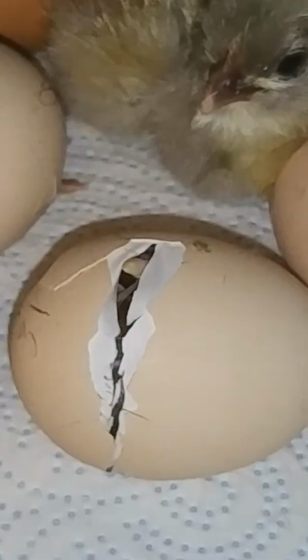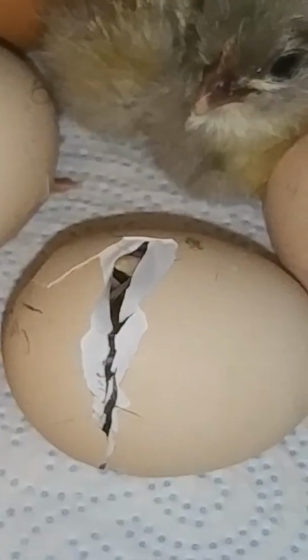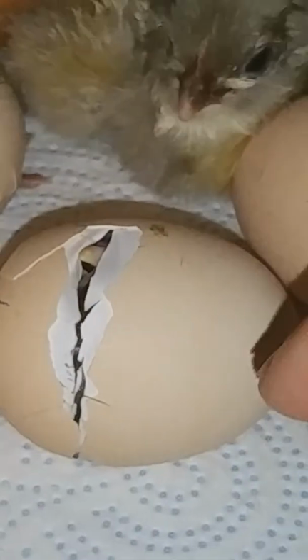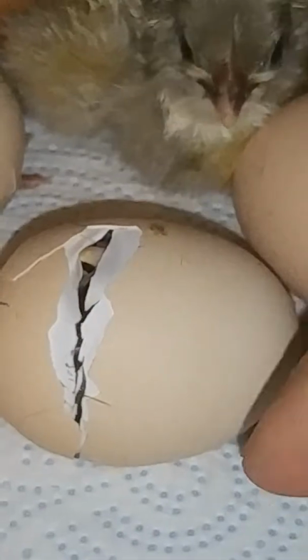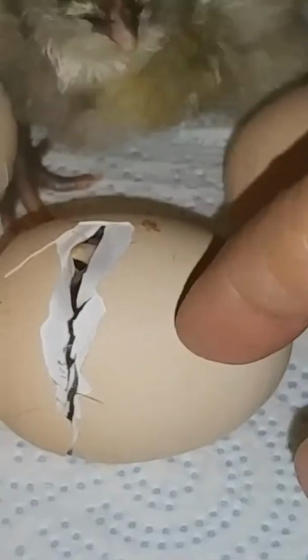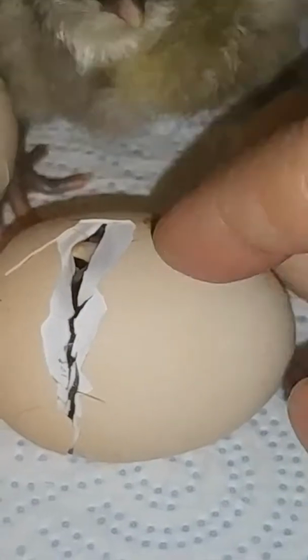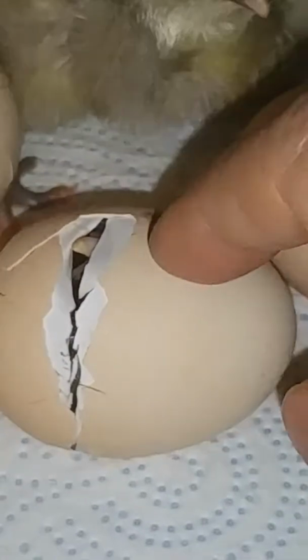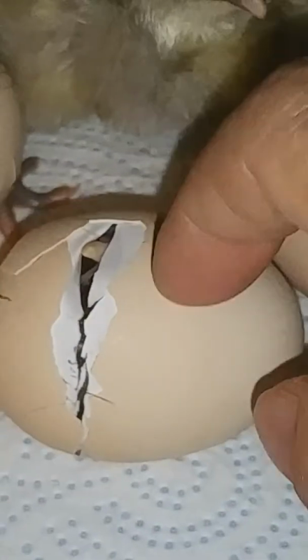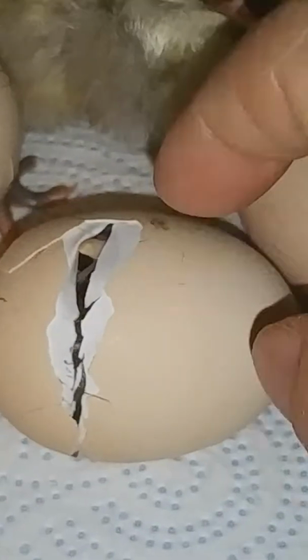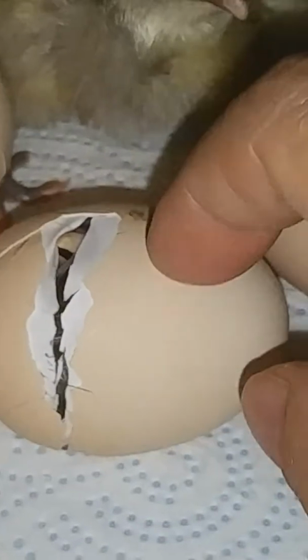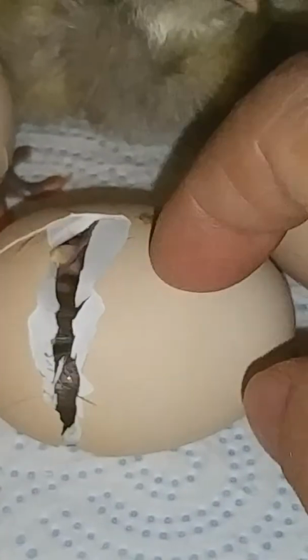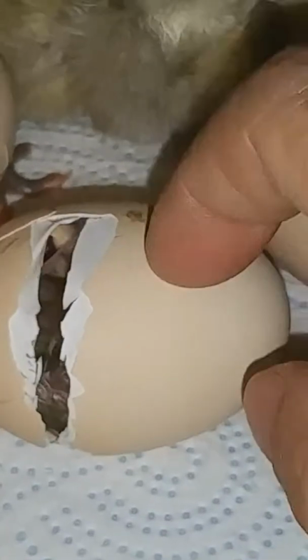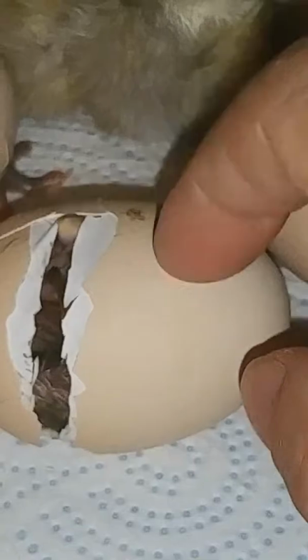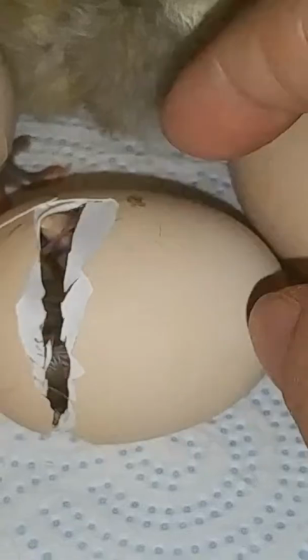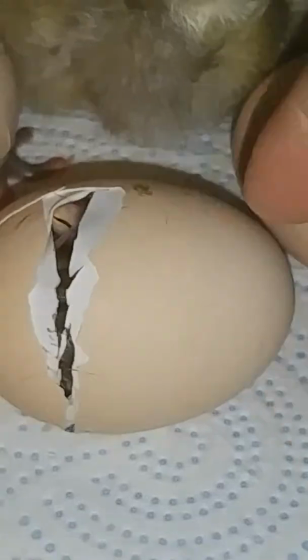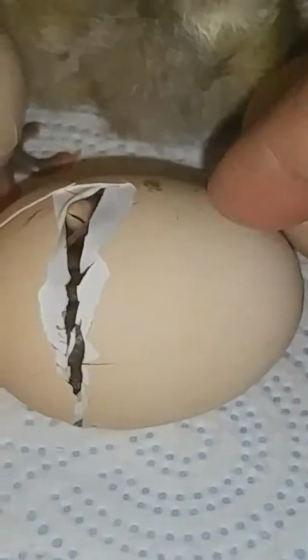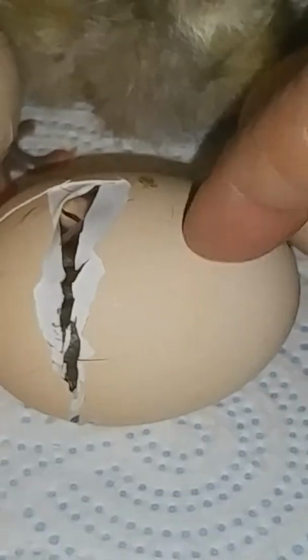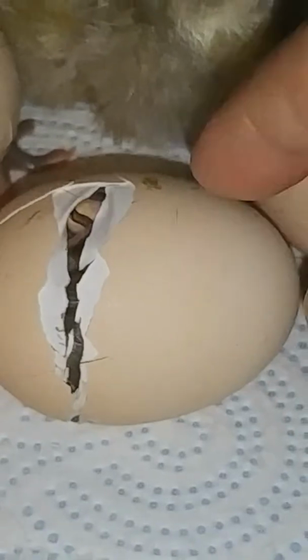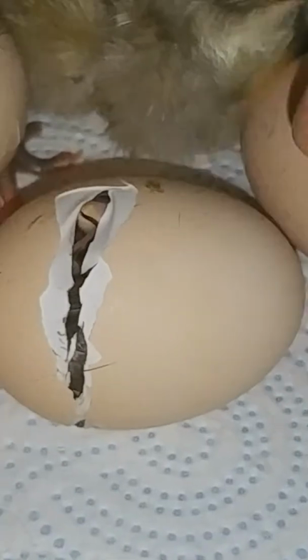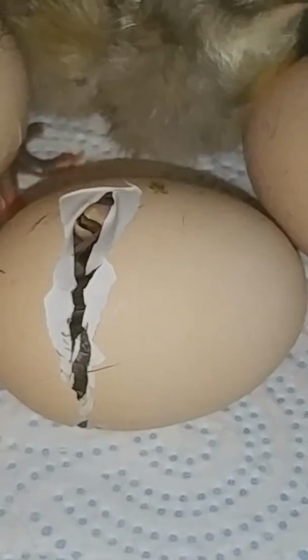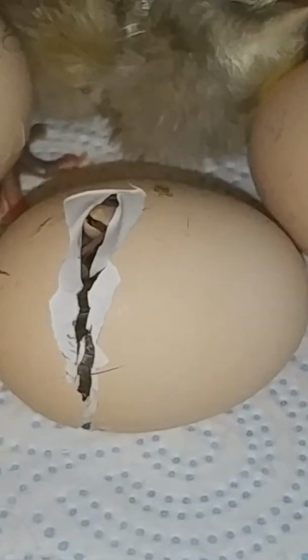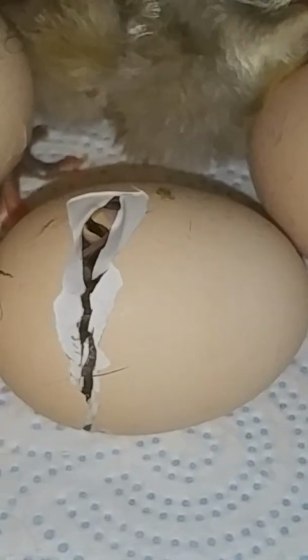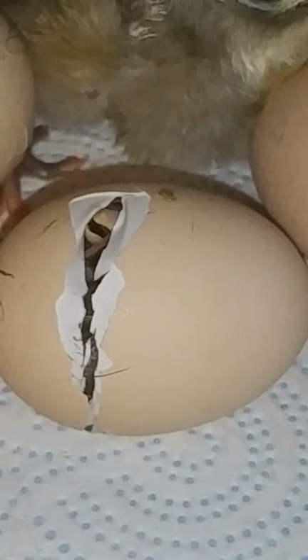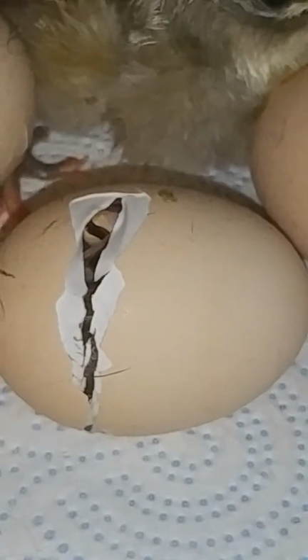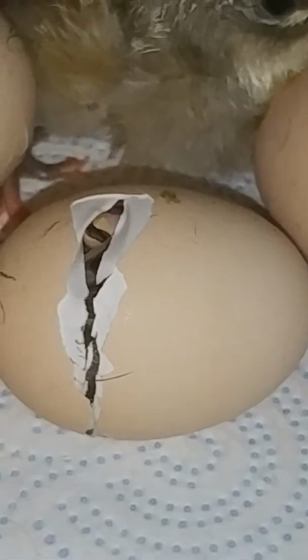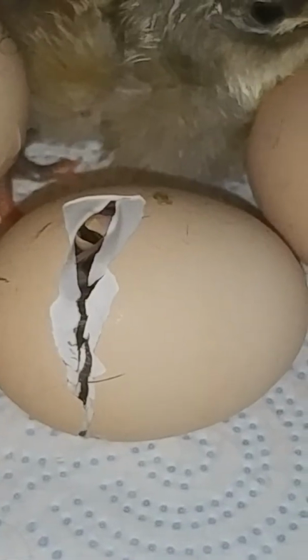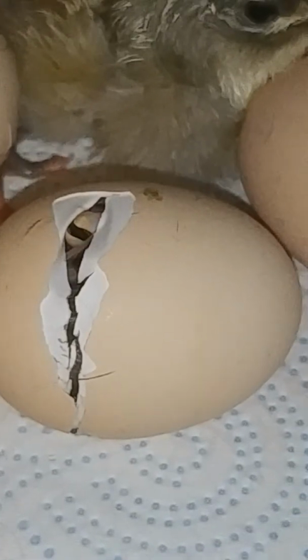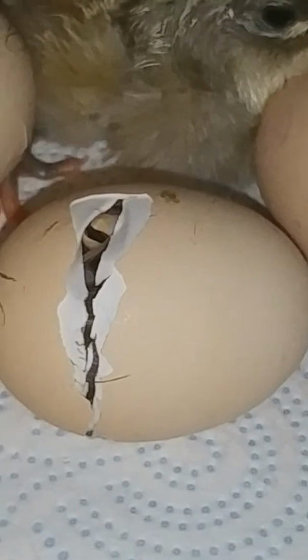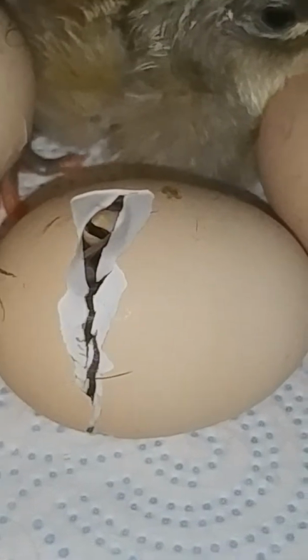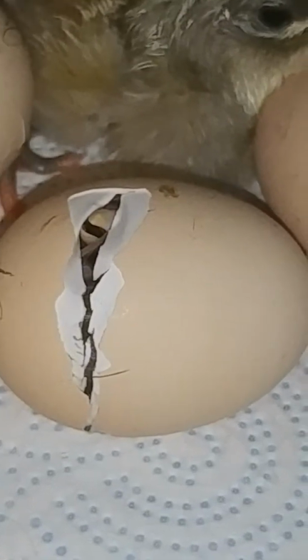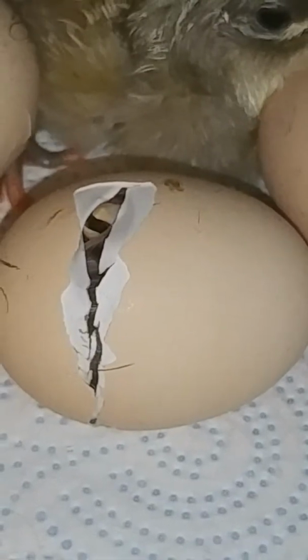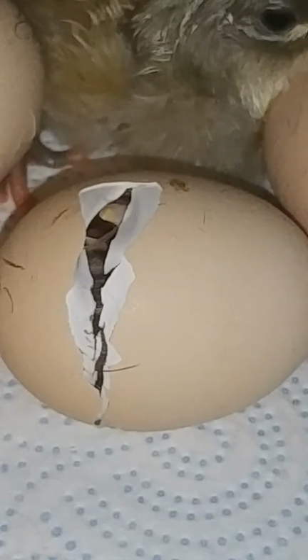And this, in this egg, is a splash Orpington. Come on. Look at his little beak.